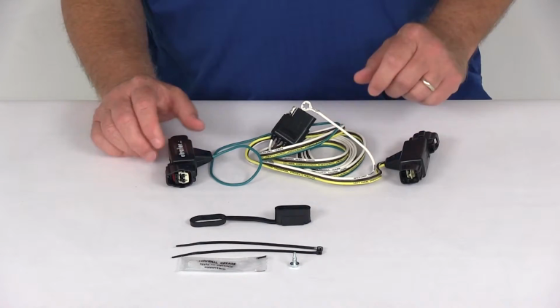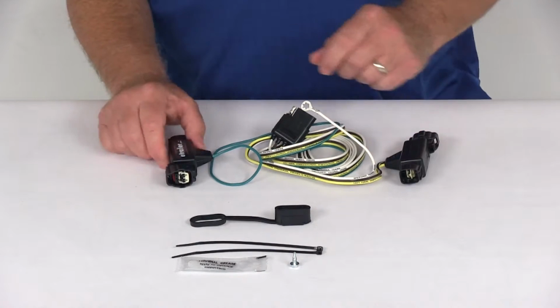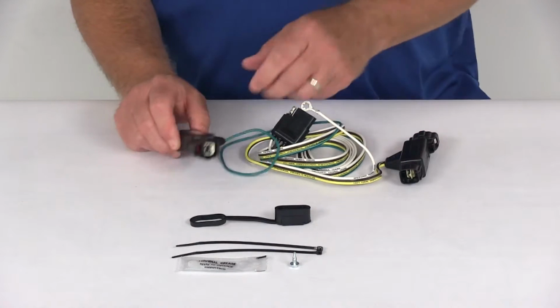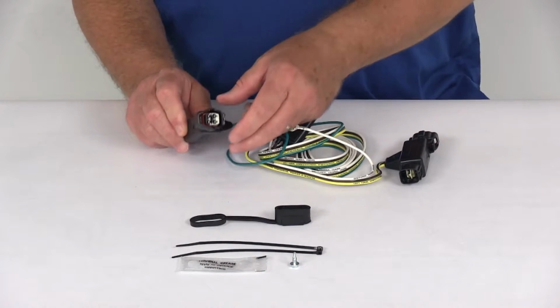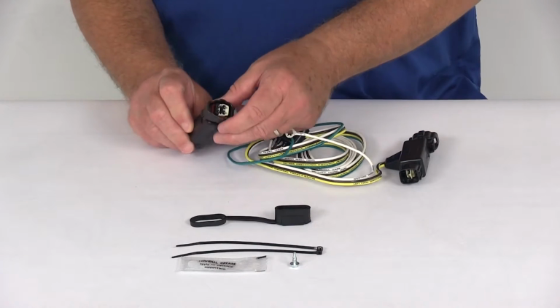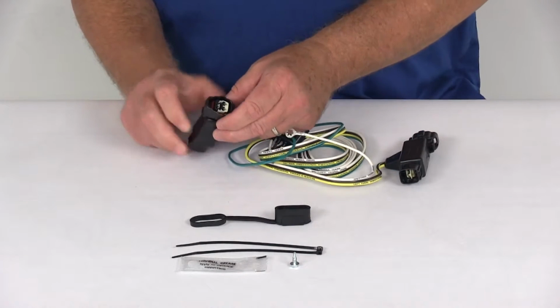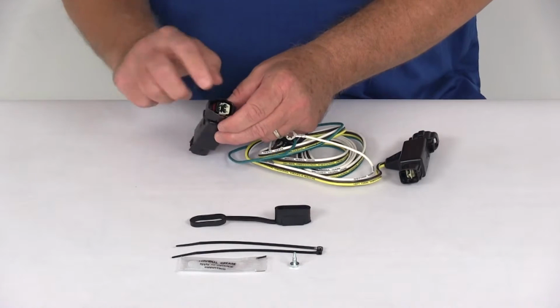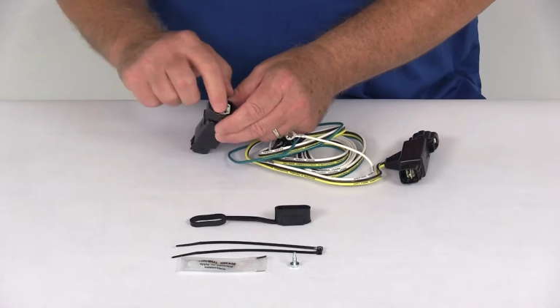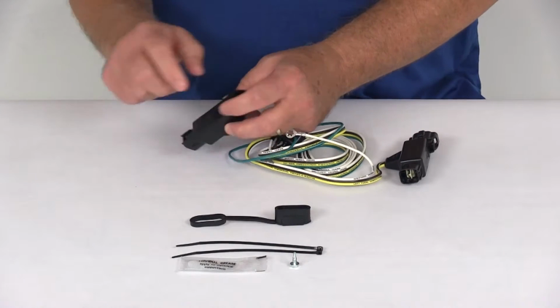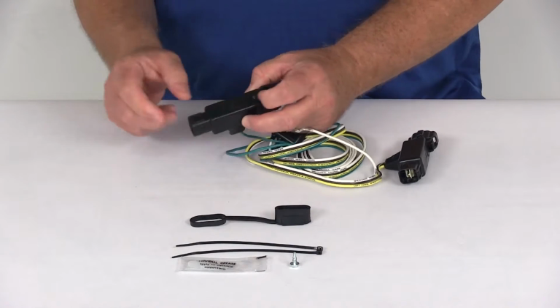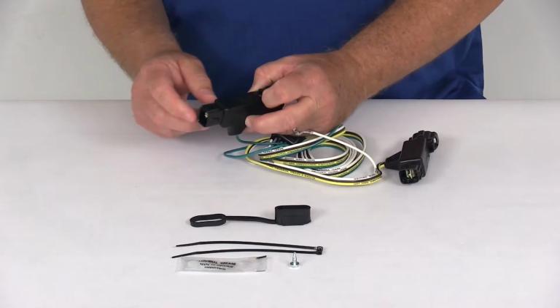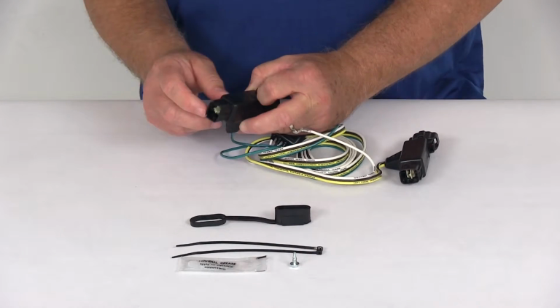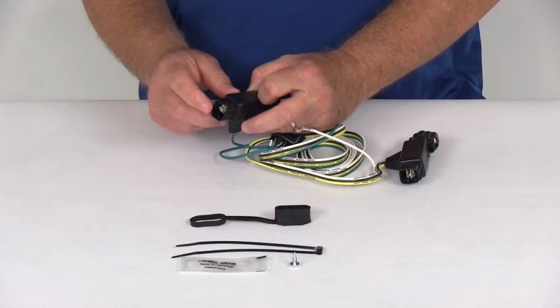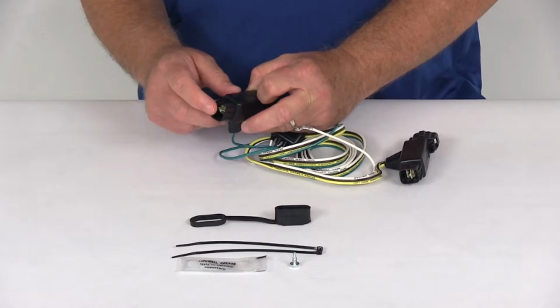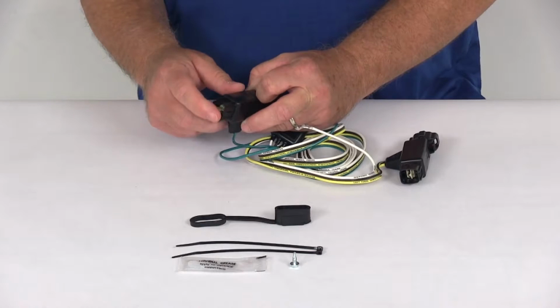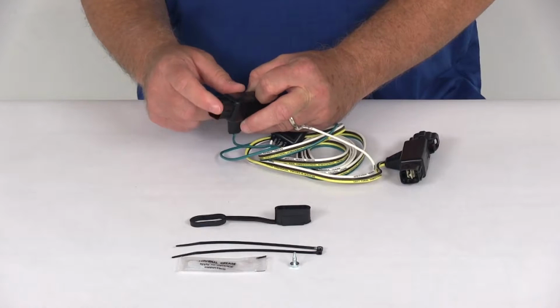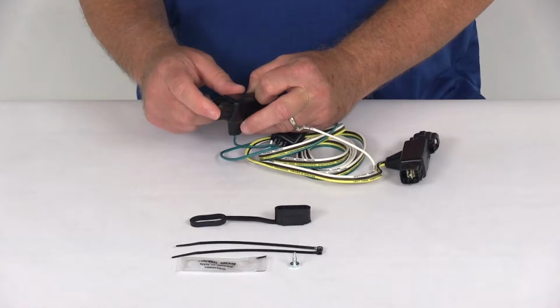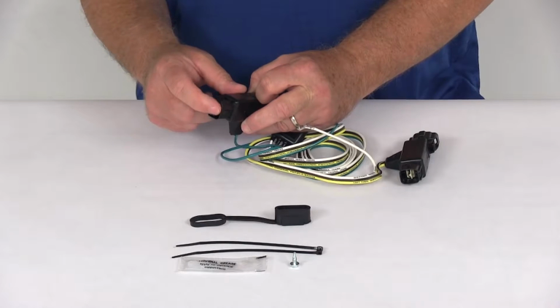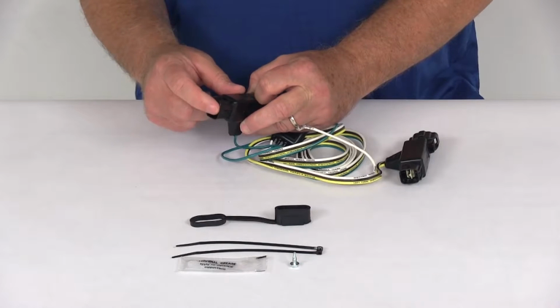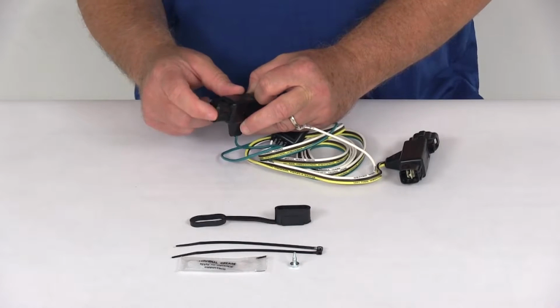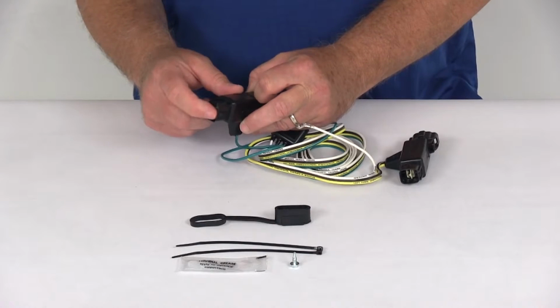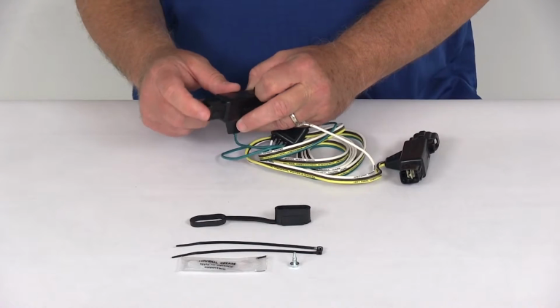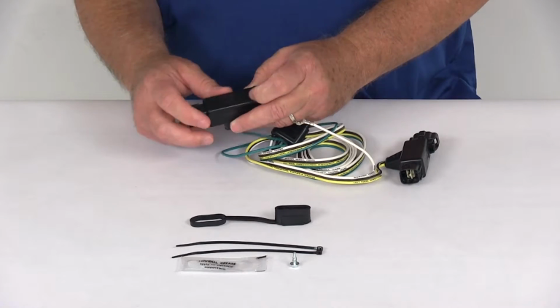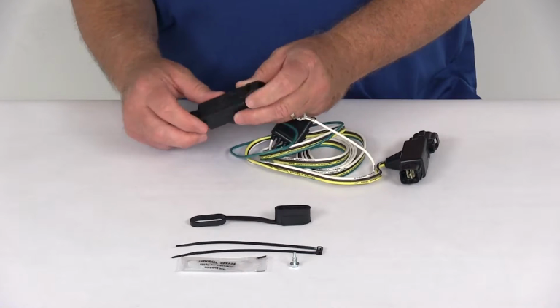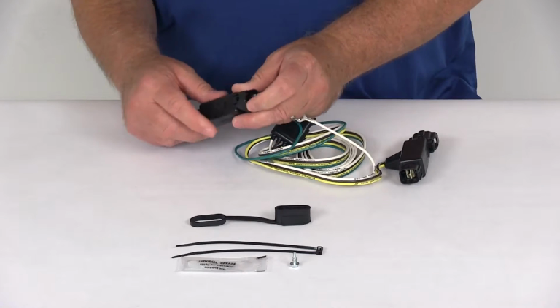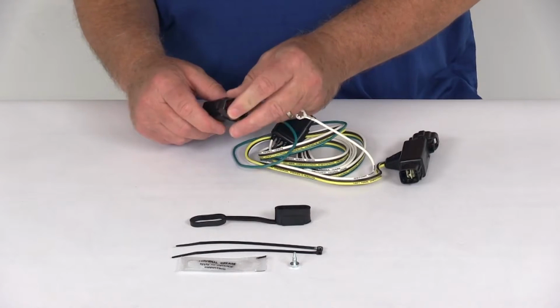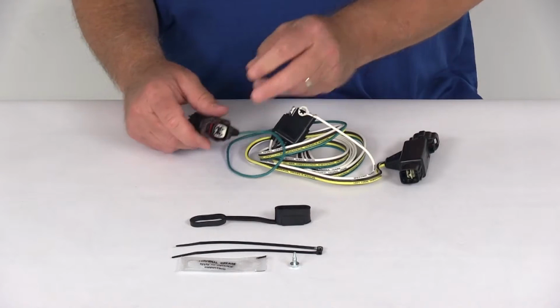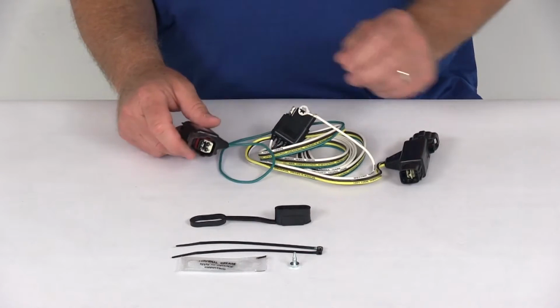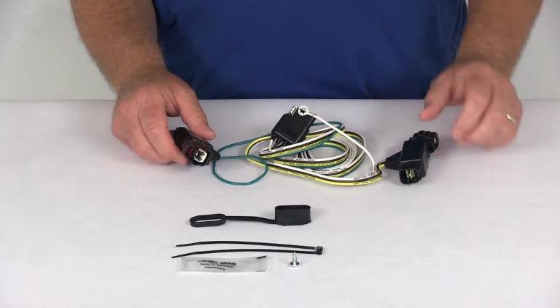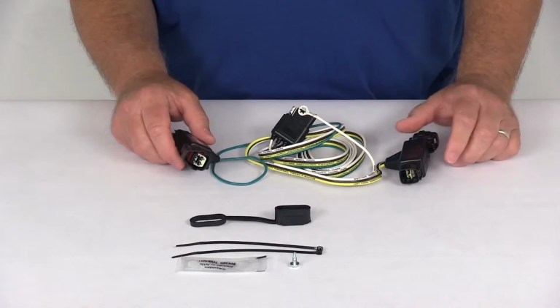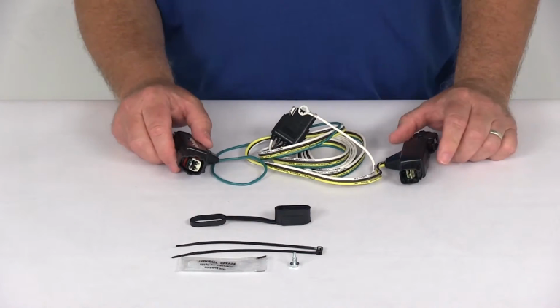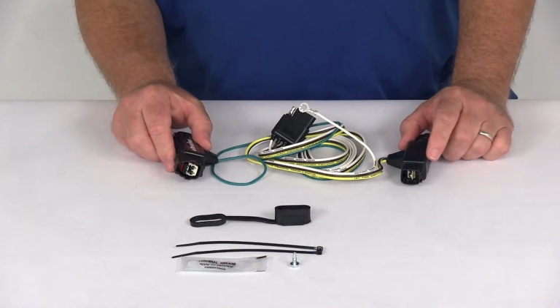On the connectors, they have protected connection terminals right here on the inside, which will help resist corrosion.